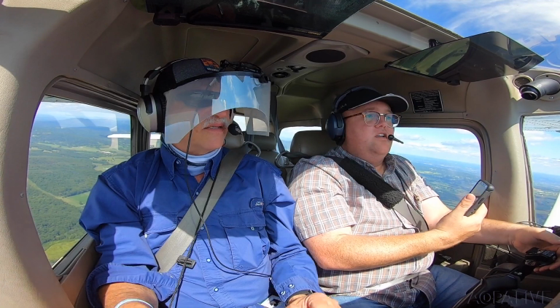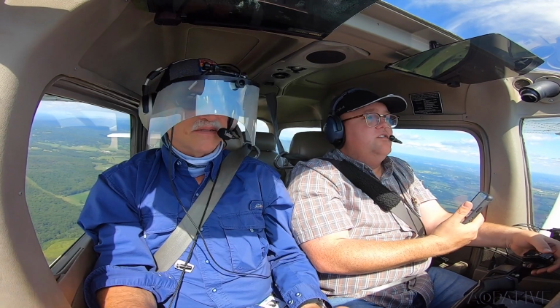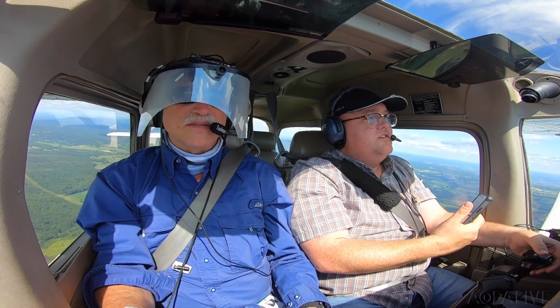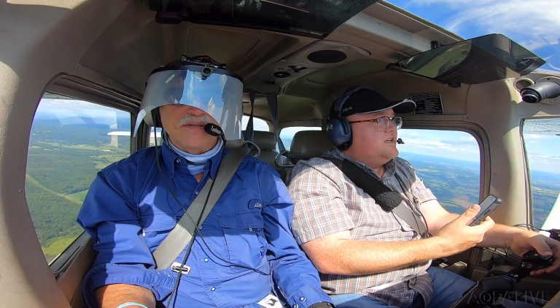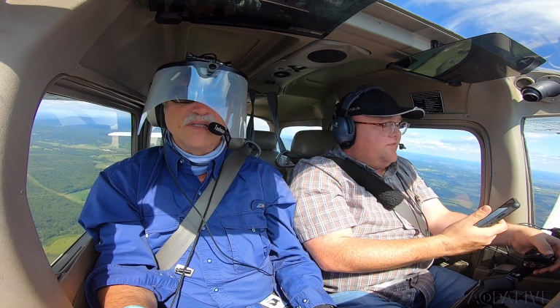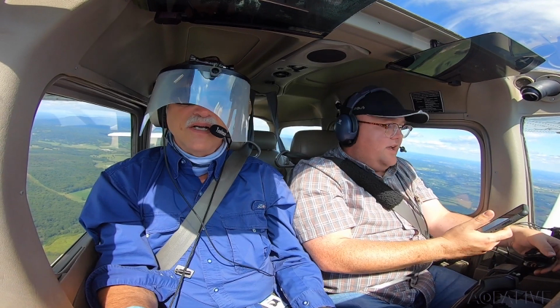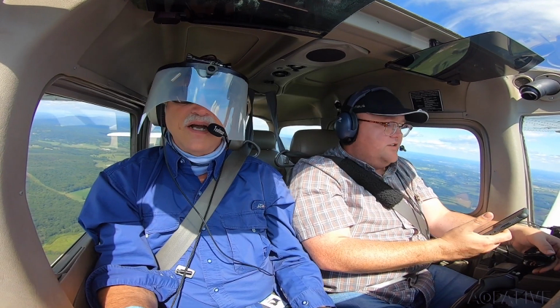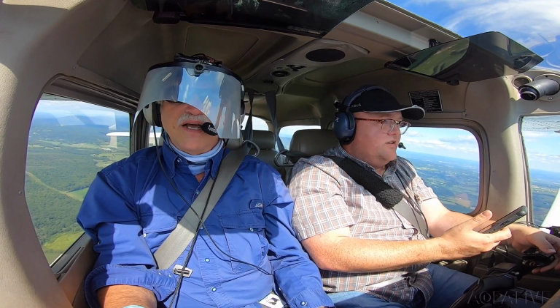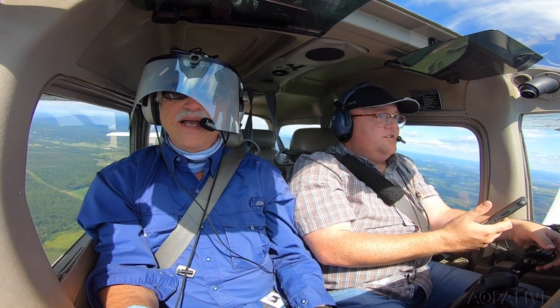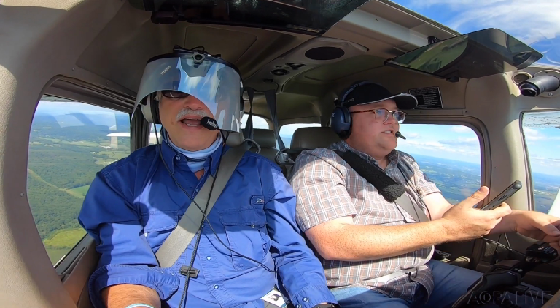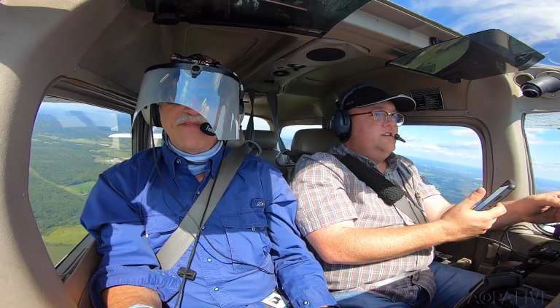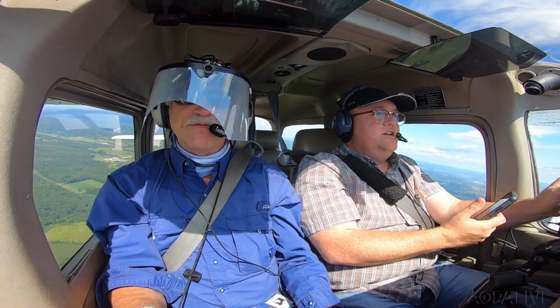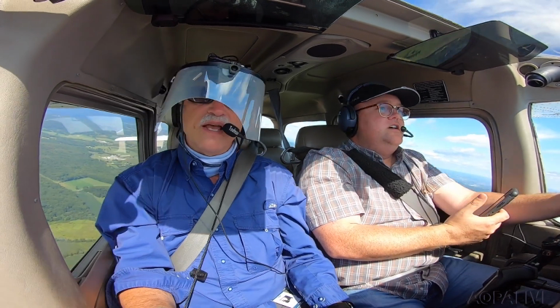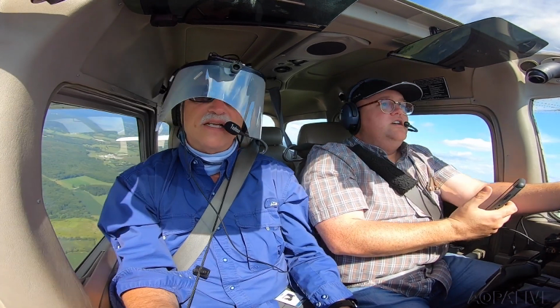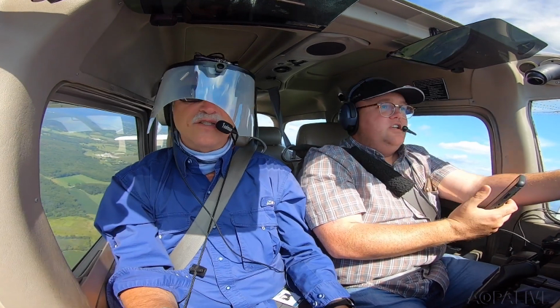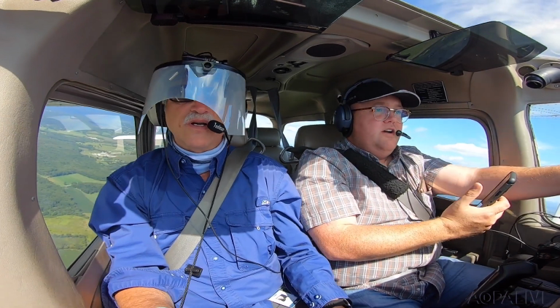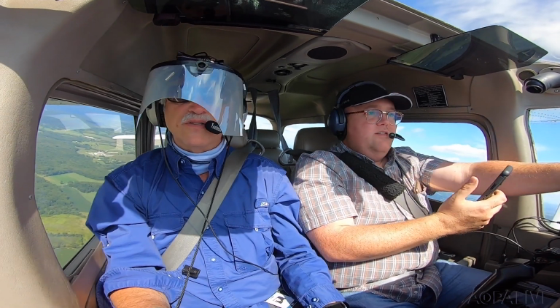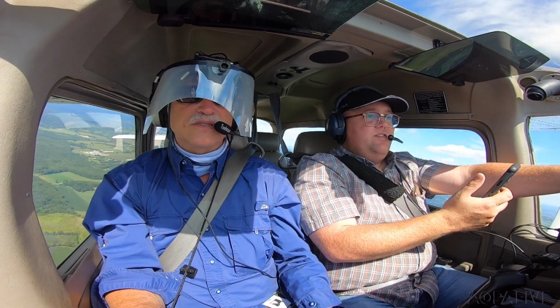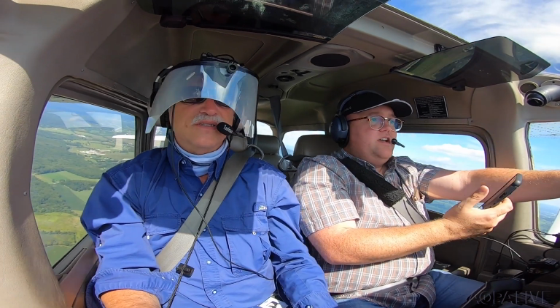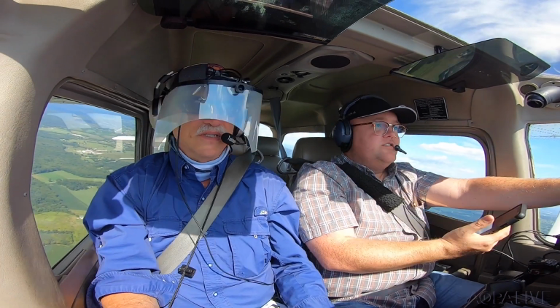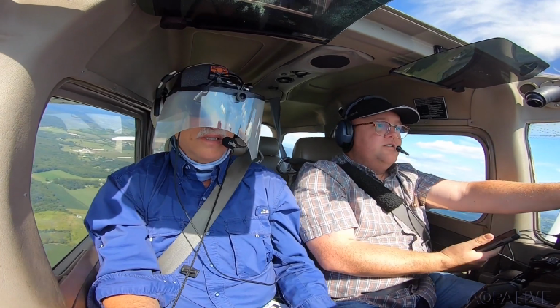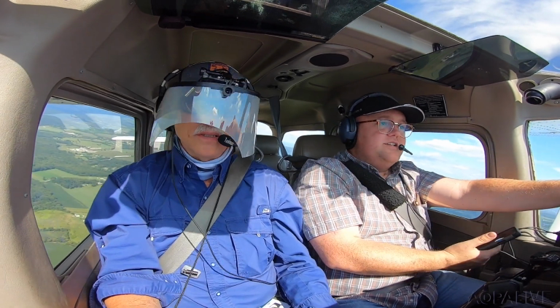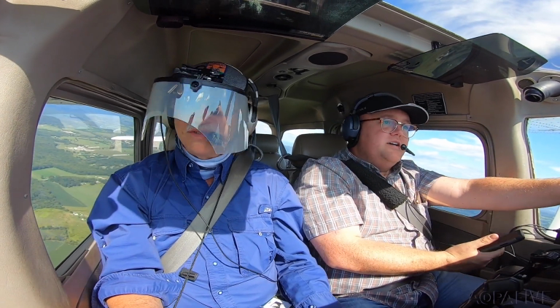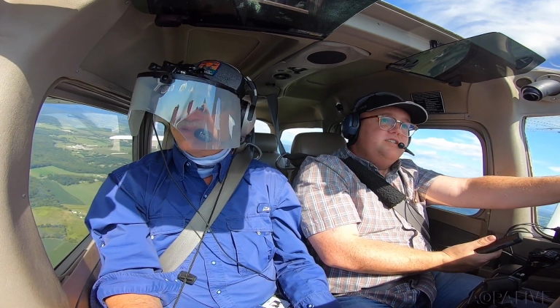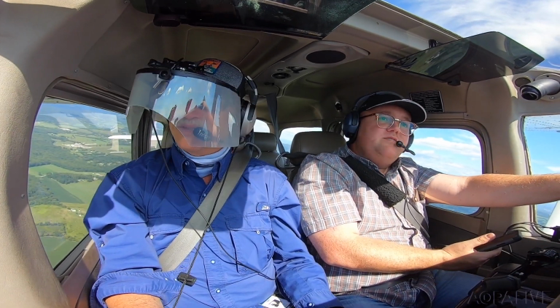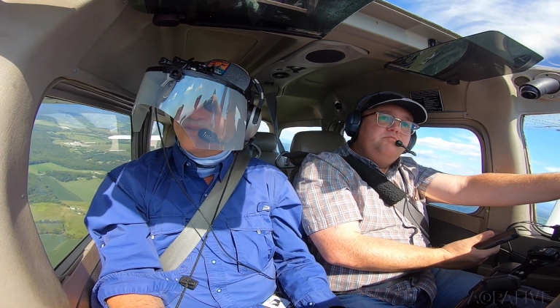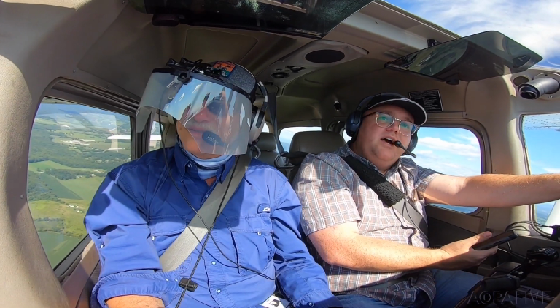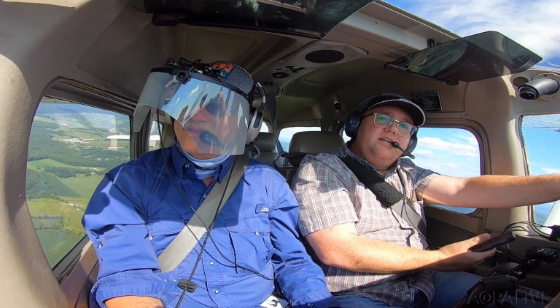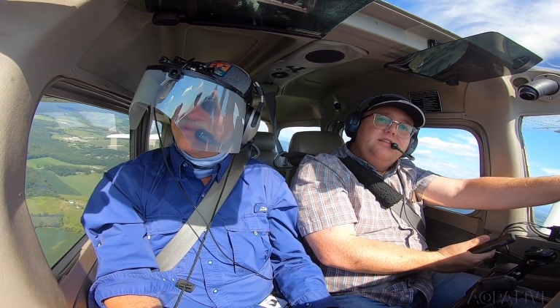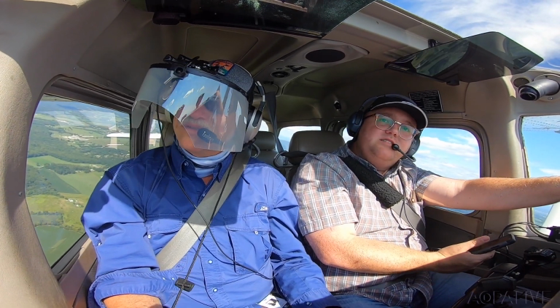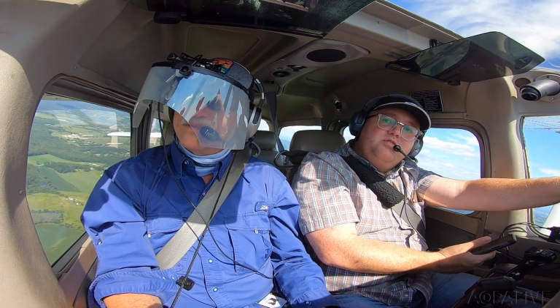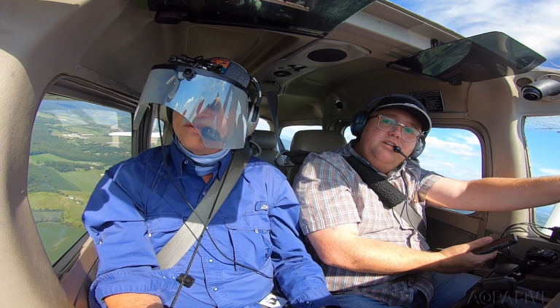You take the flight controls. I have the flight controls. You have the flight controls. I am safety pilot at this point.